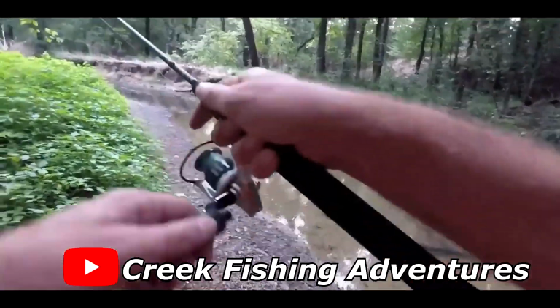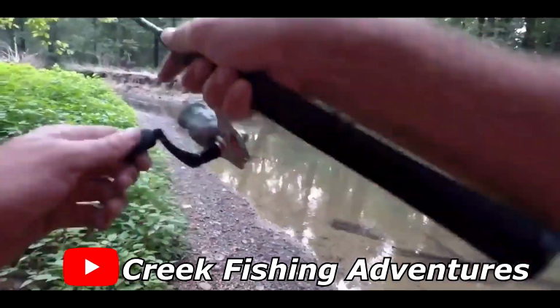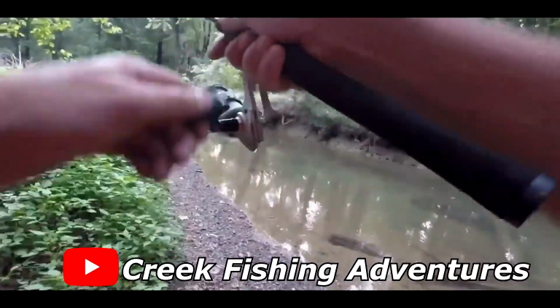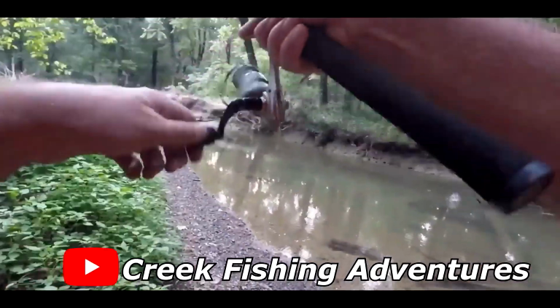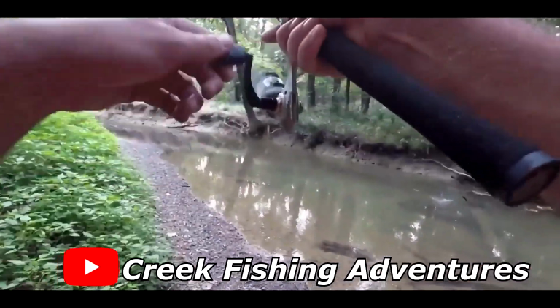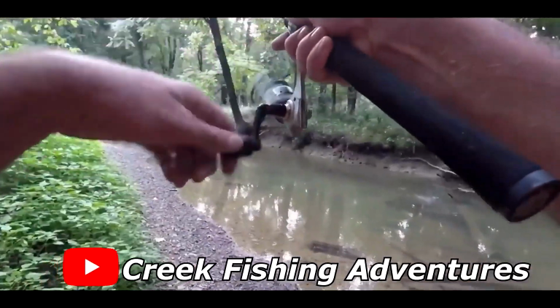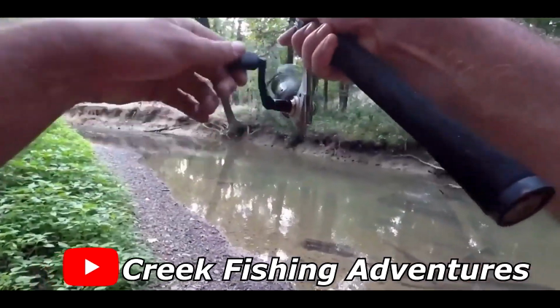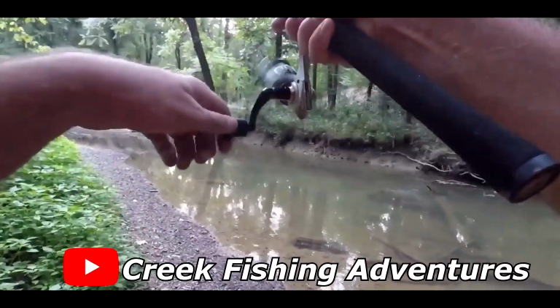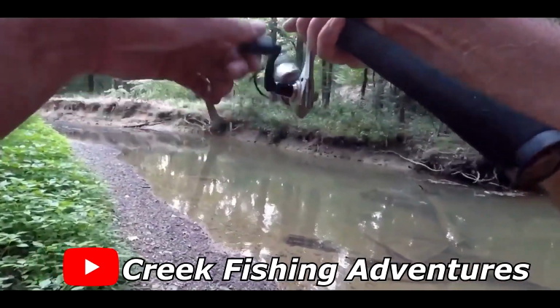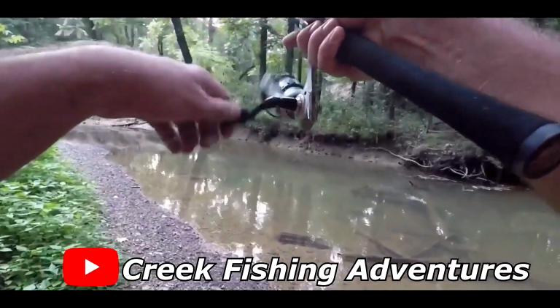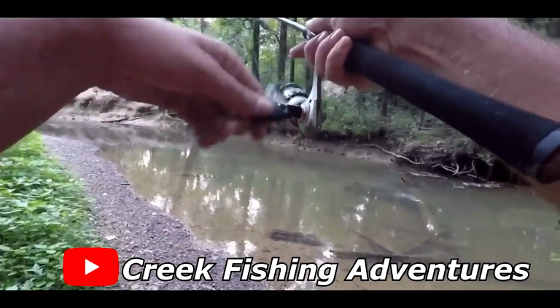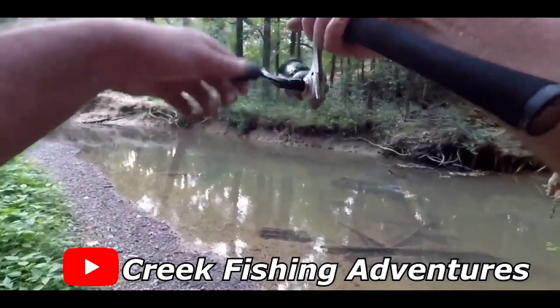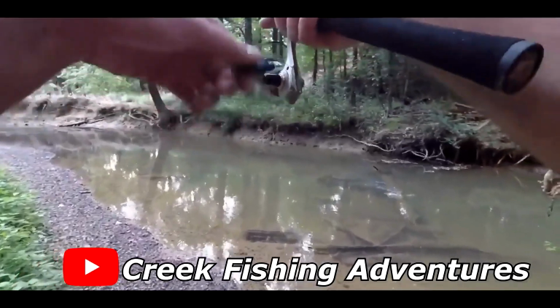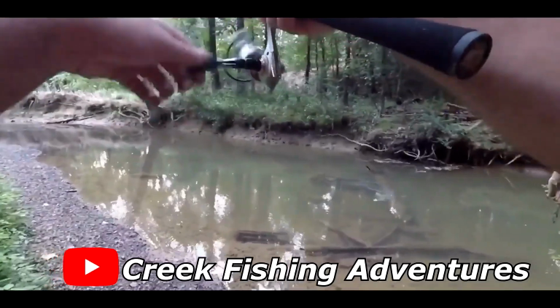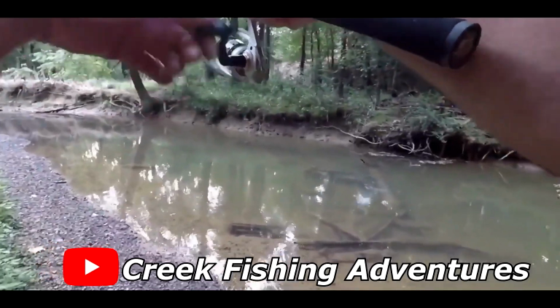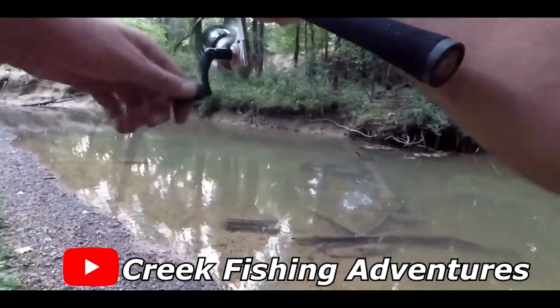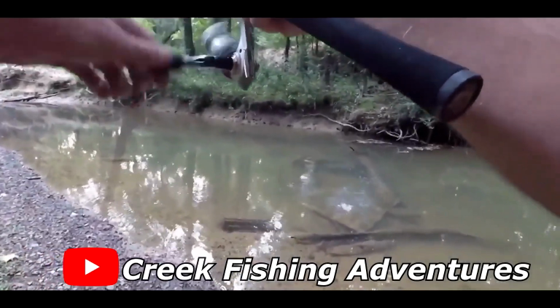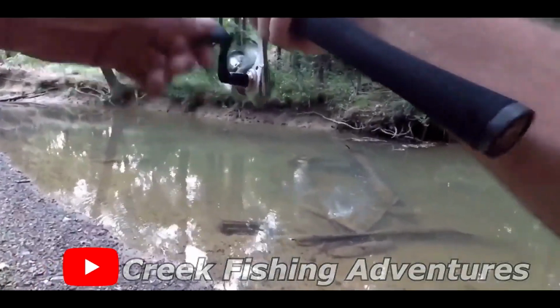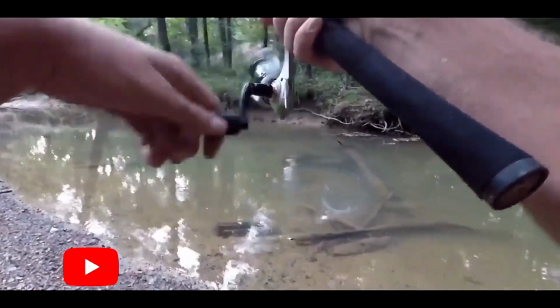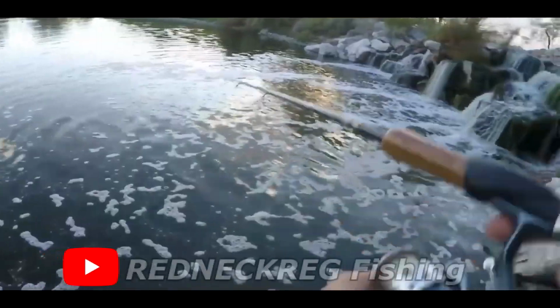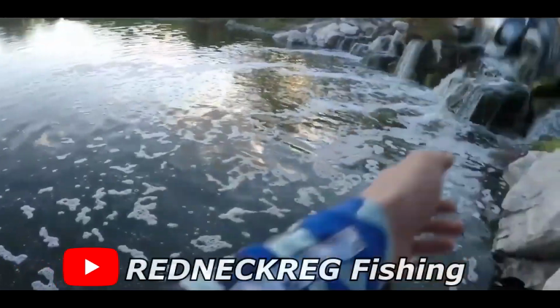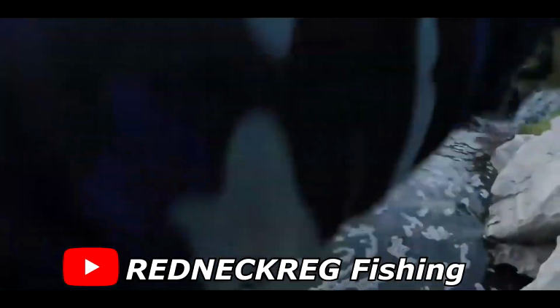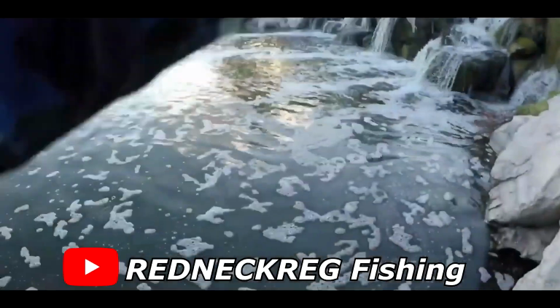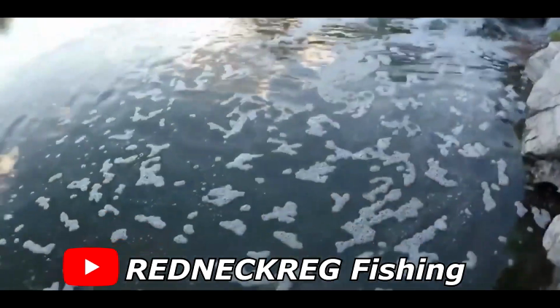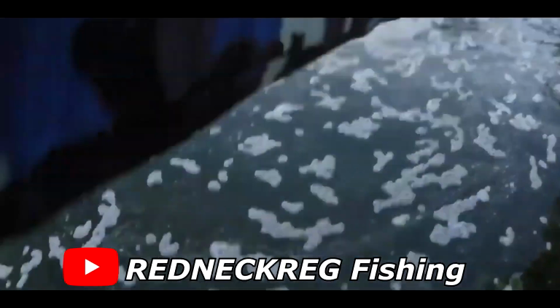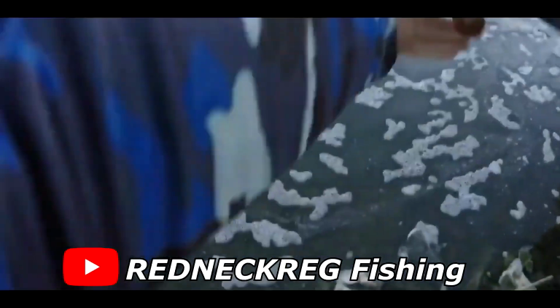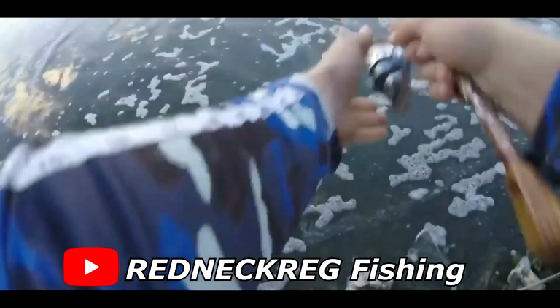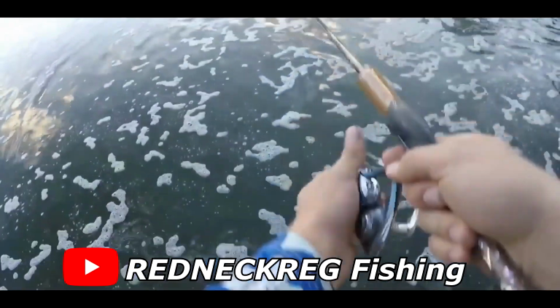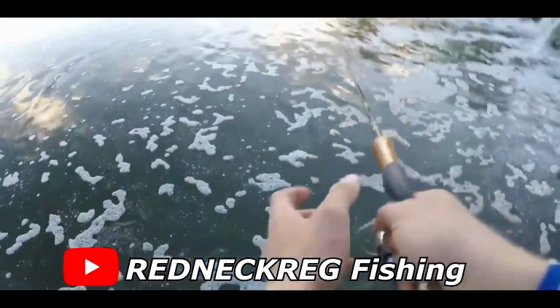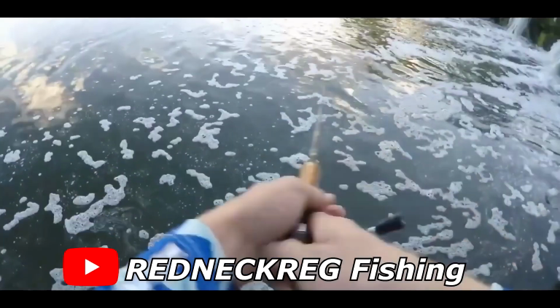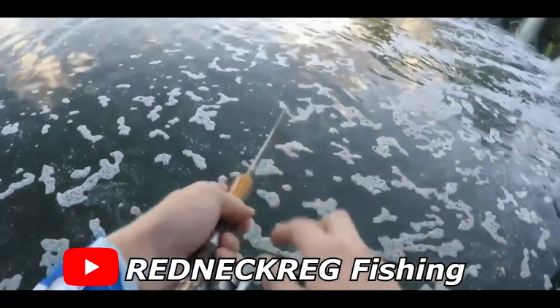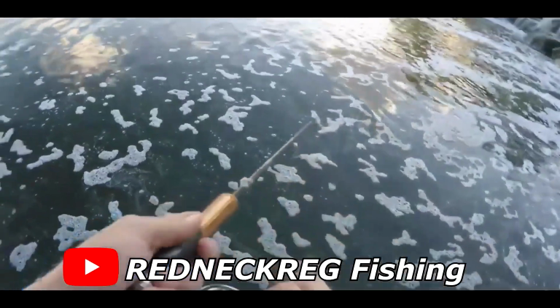There's one. Got my first fish. All right, one more cast, and then you can try.